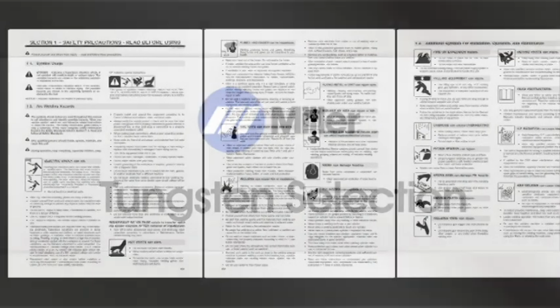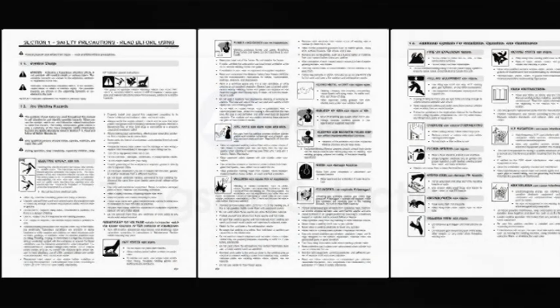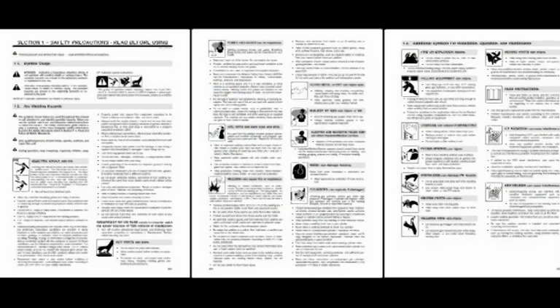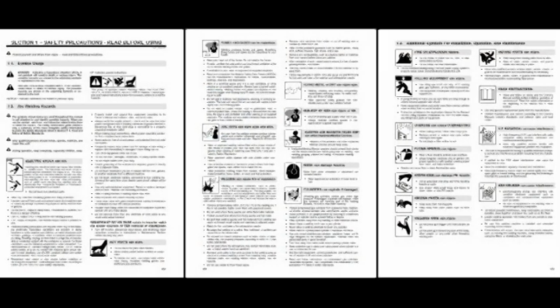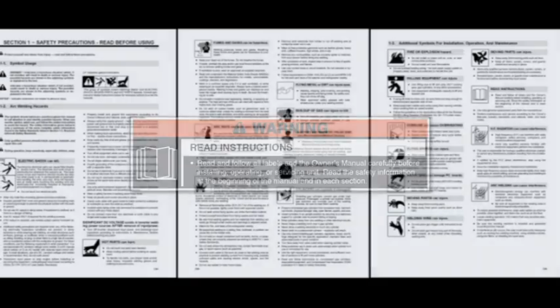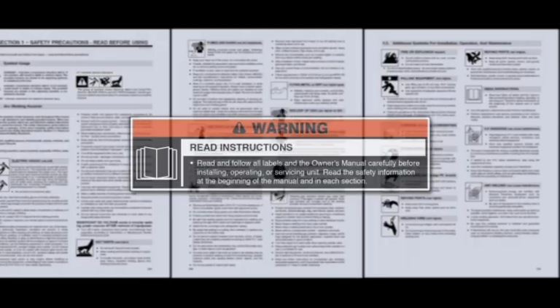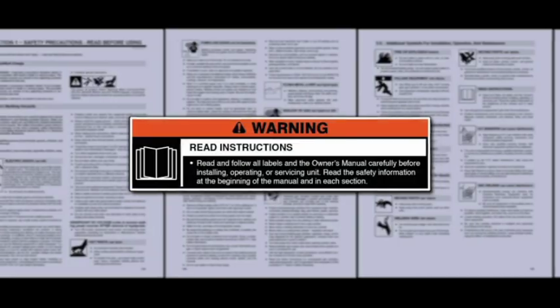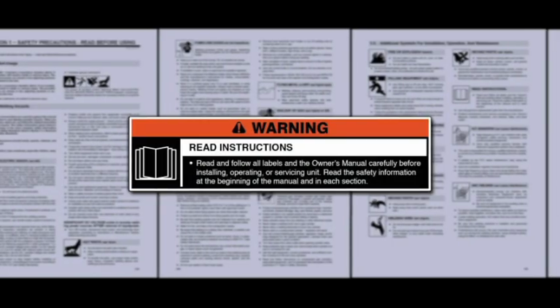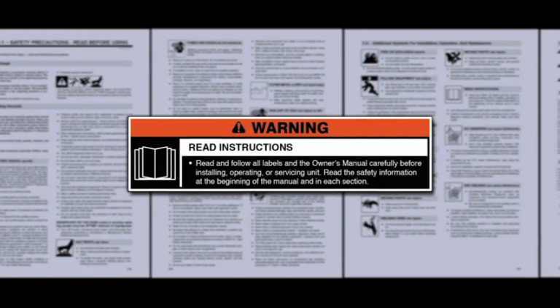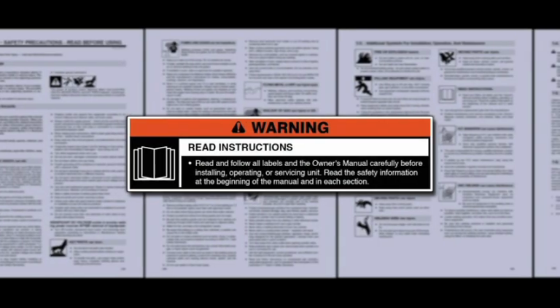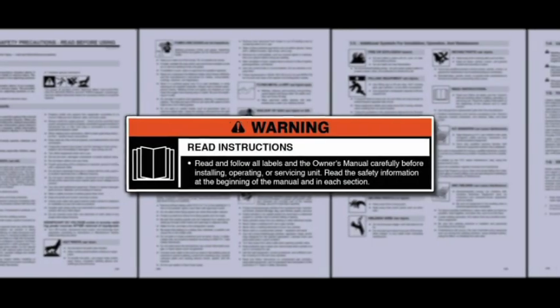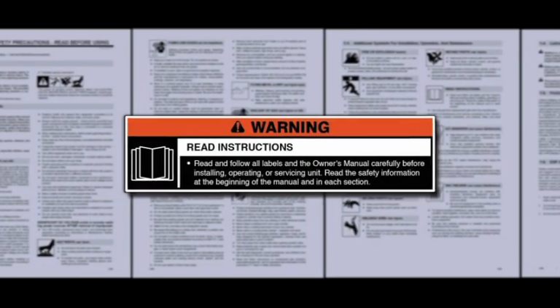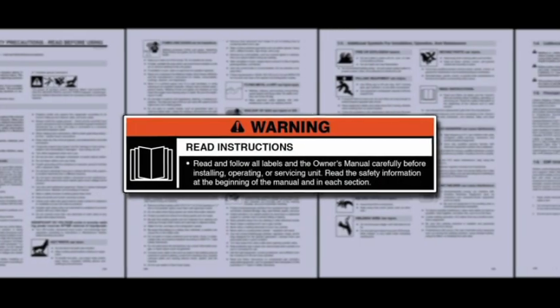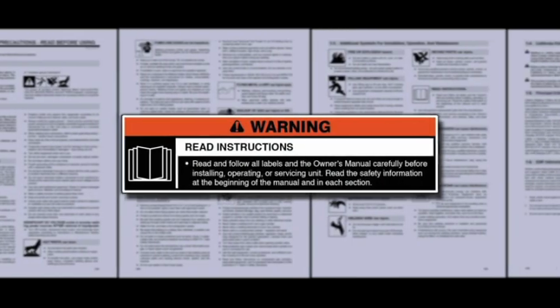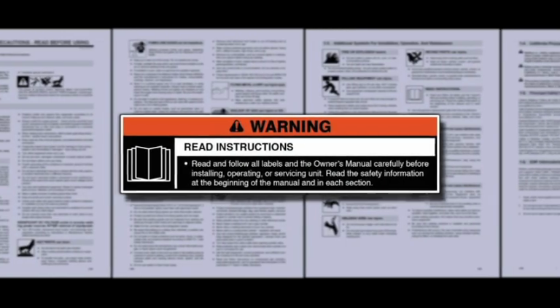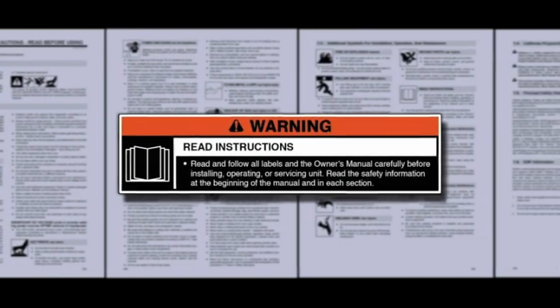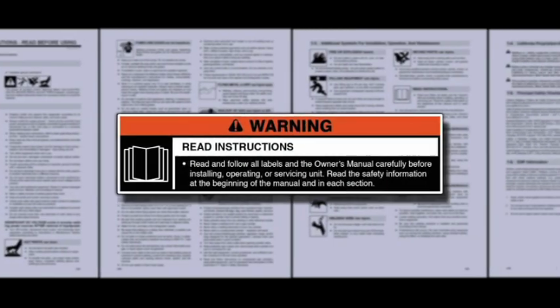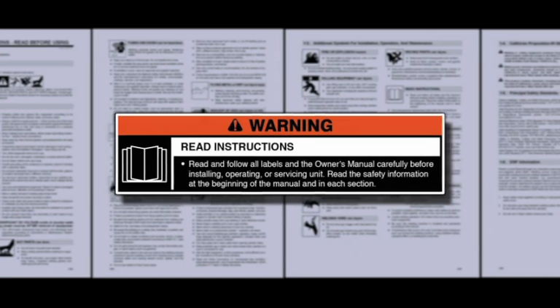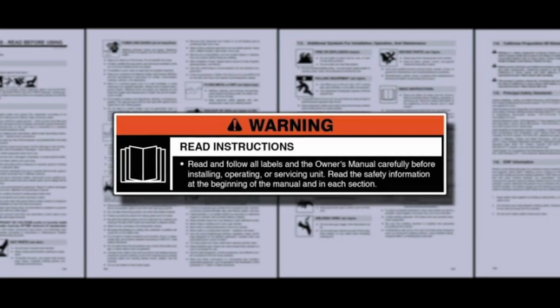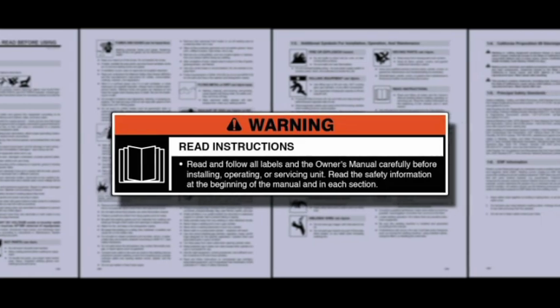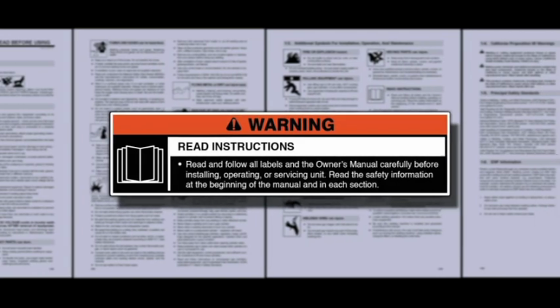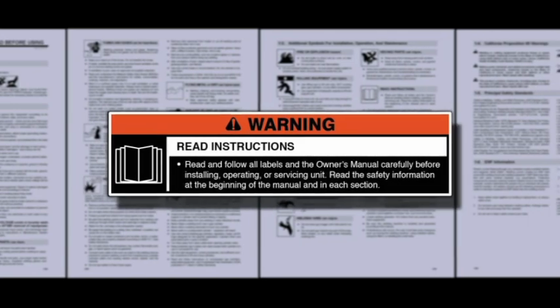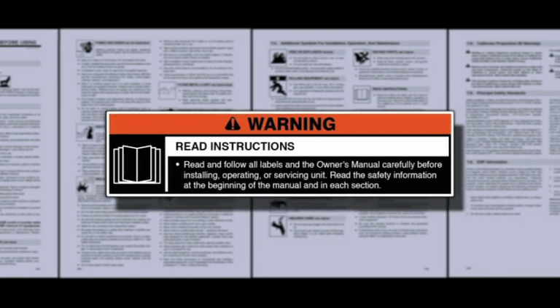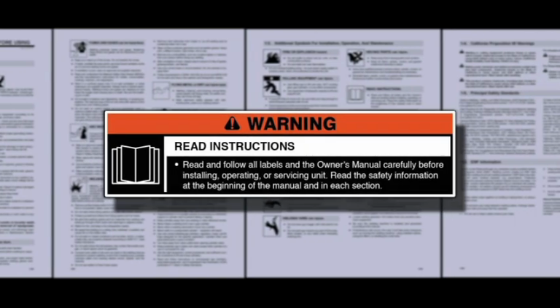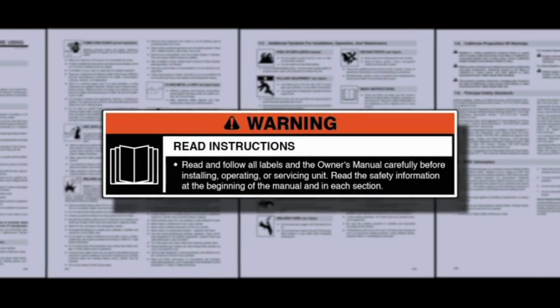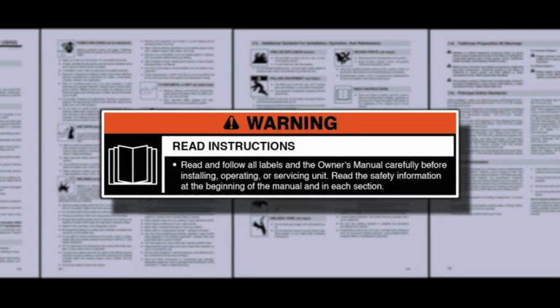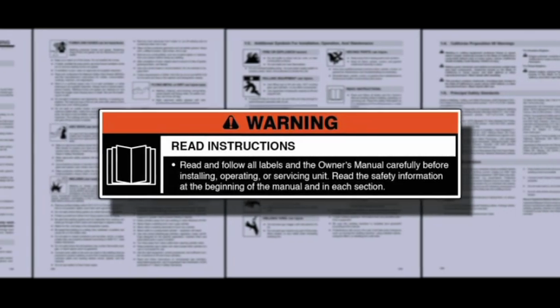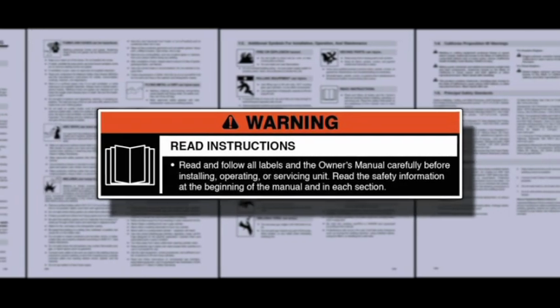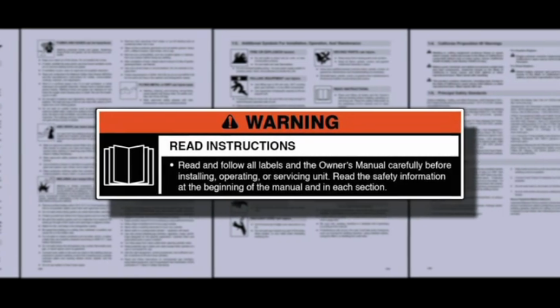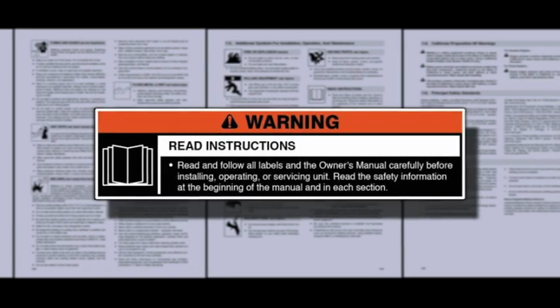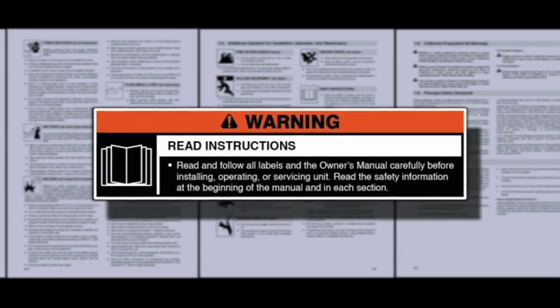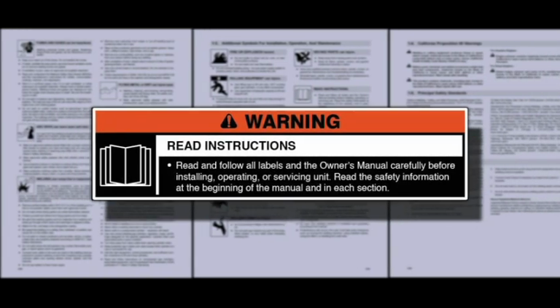Read and follow all labels and the owner's manual carefully before installing or operating your machine.